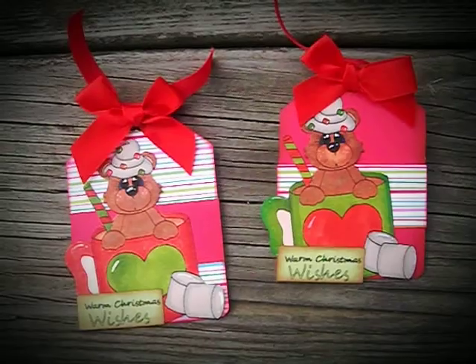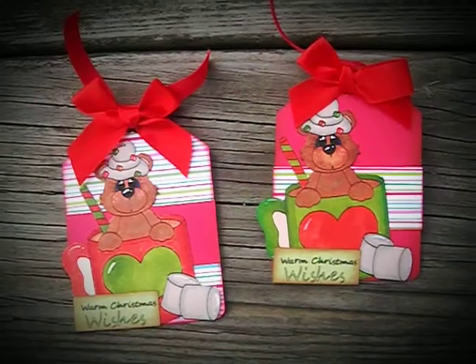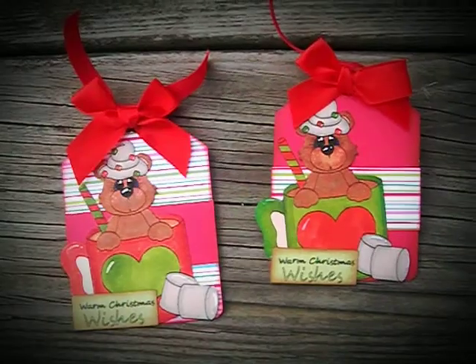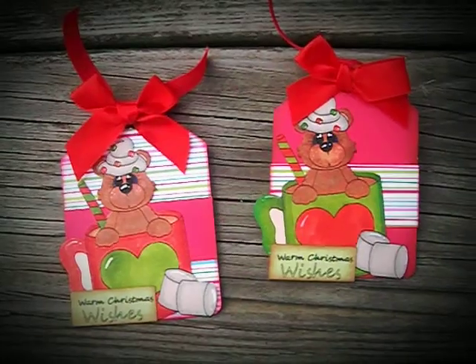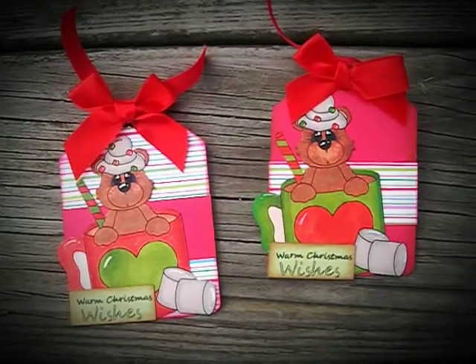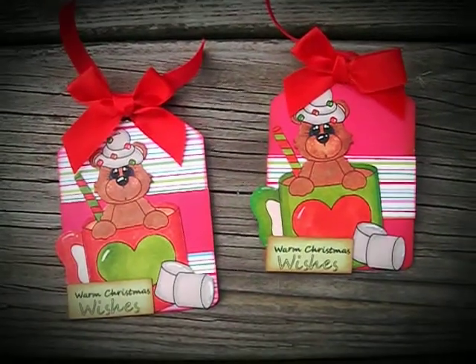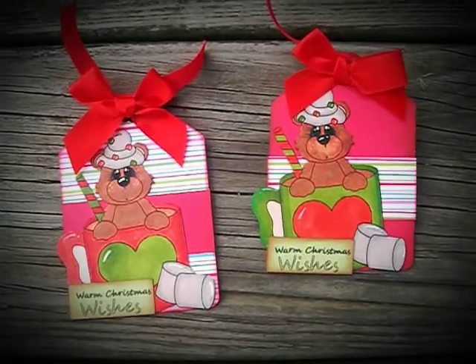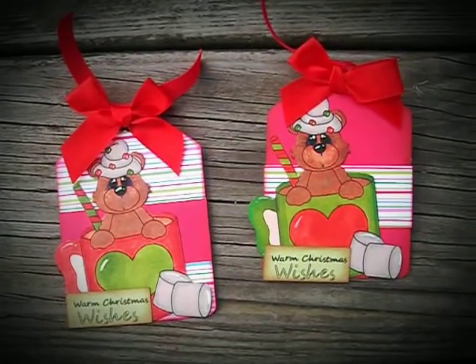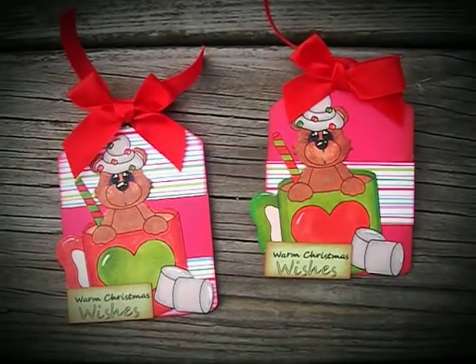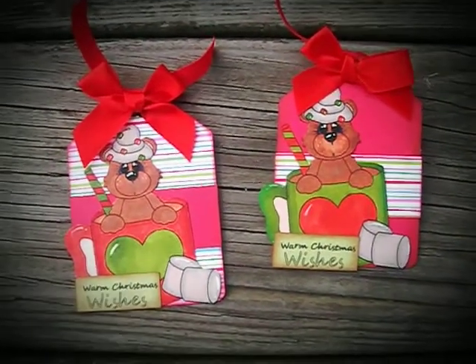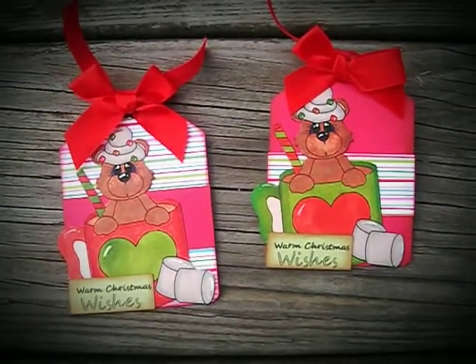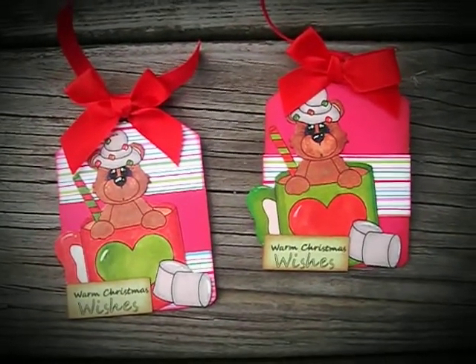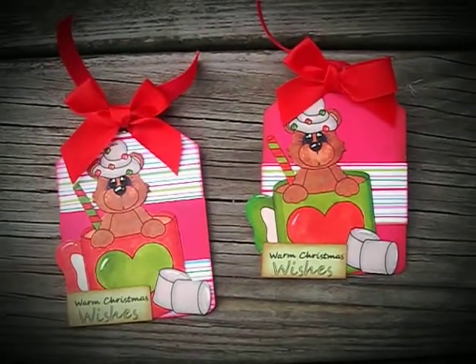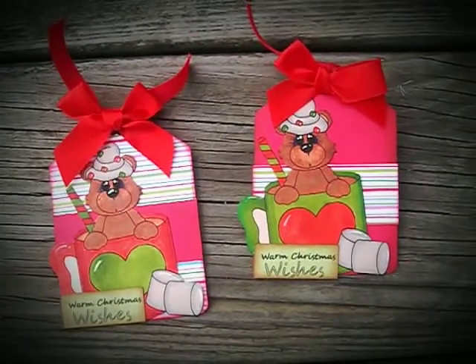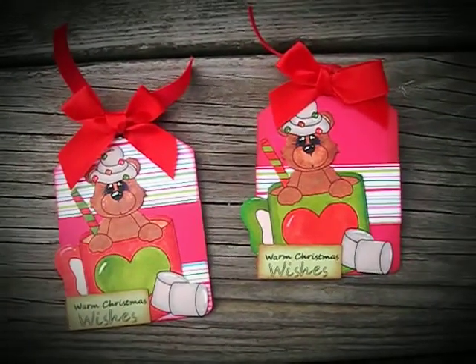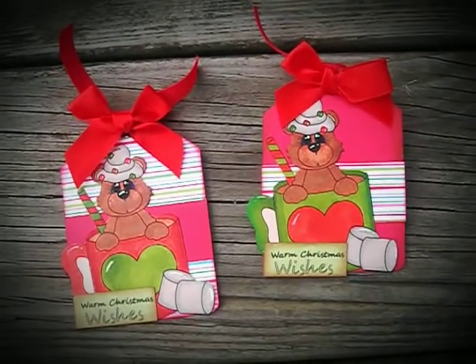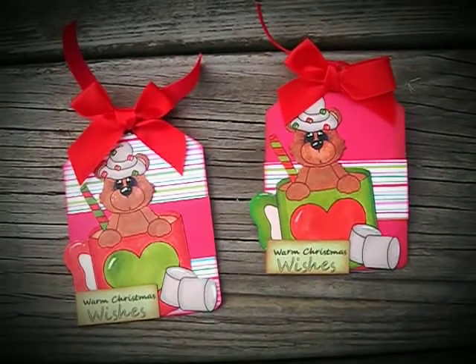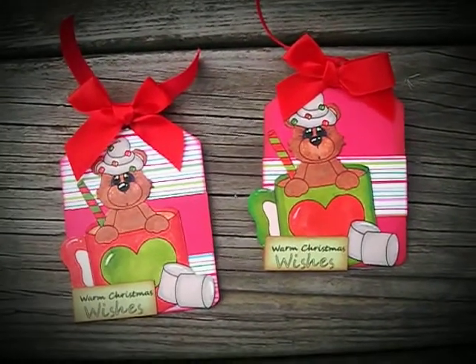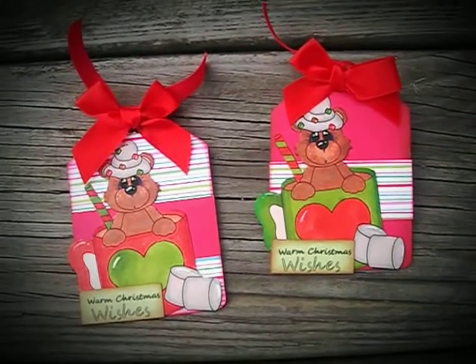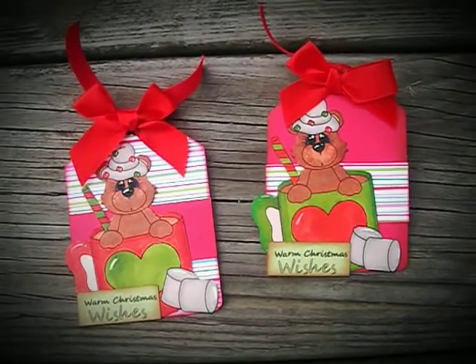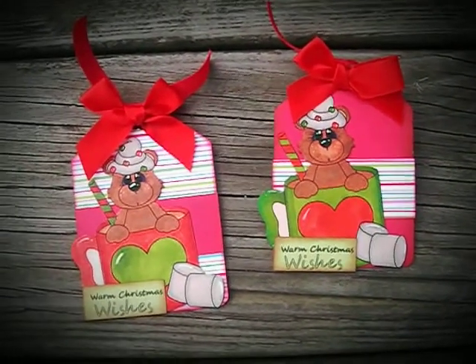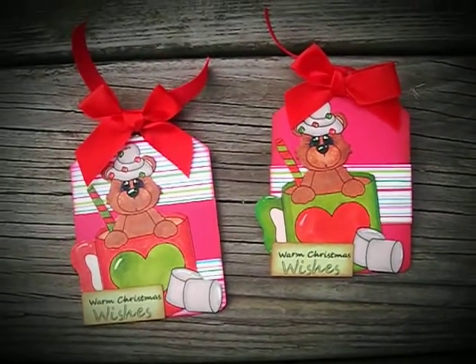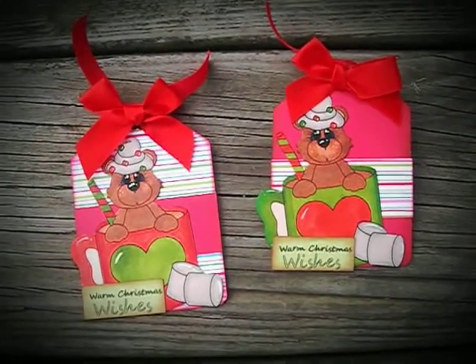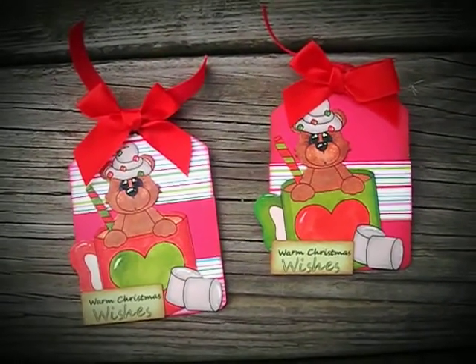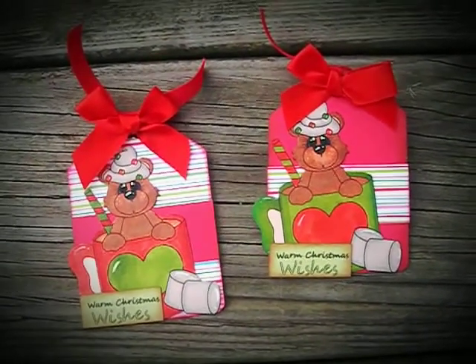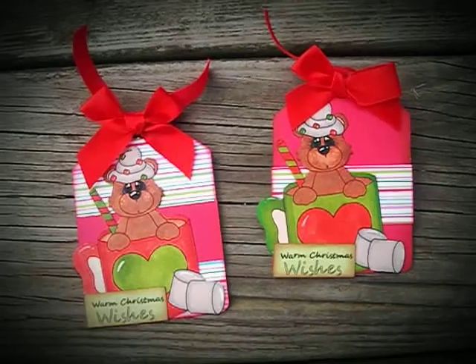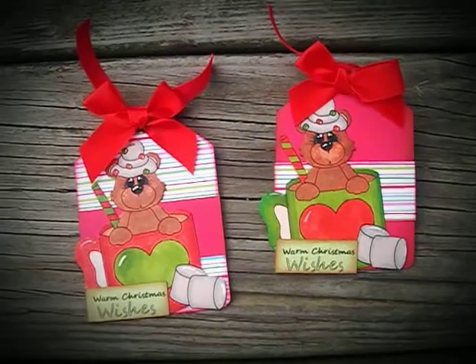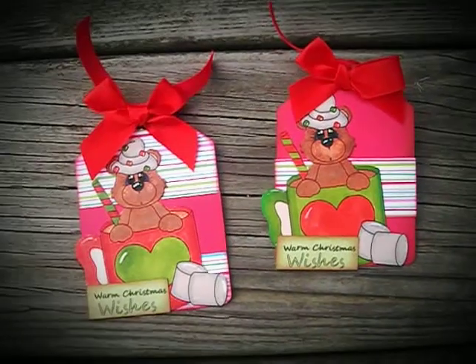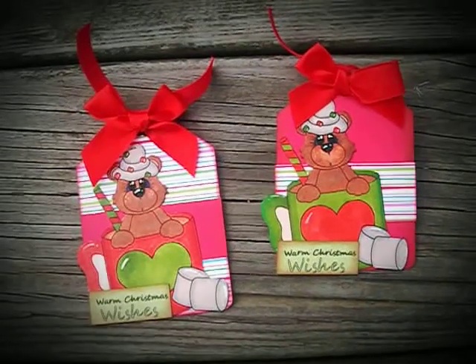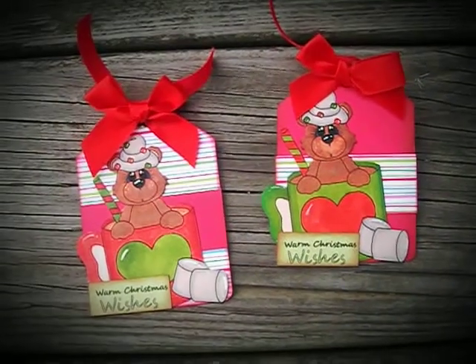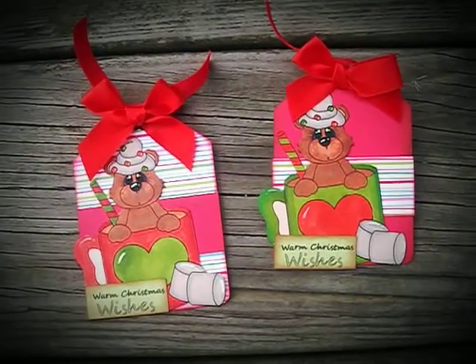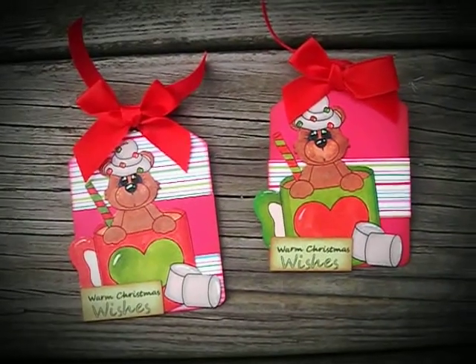Hi everybody, it's Twyla from Lions Loved Hair Bears. I'm here to share a set of Christmas tags I created.